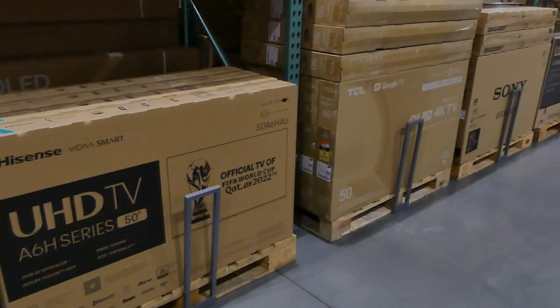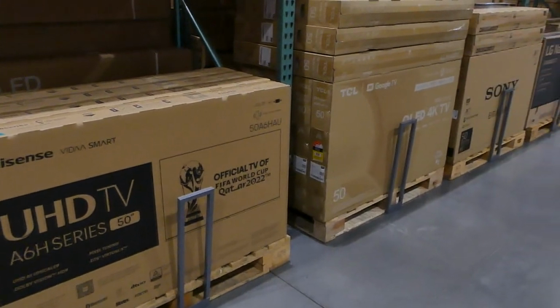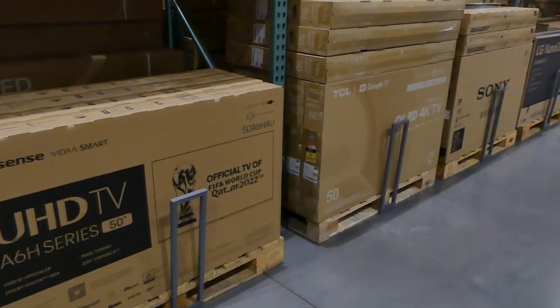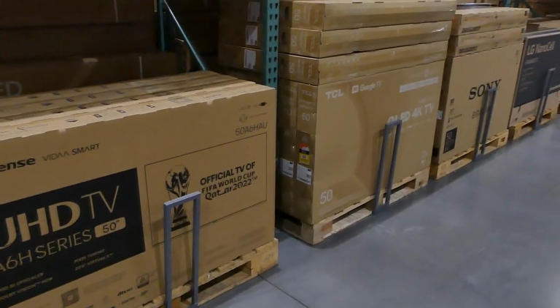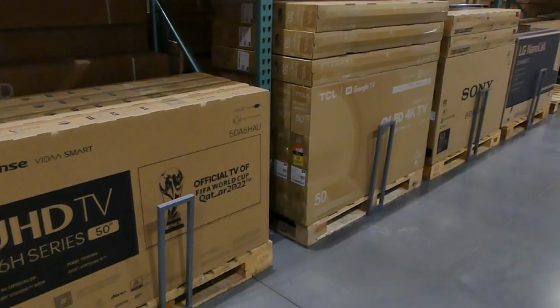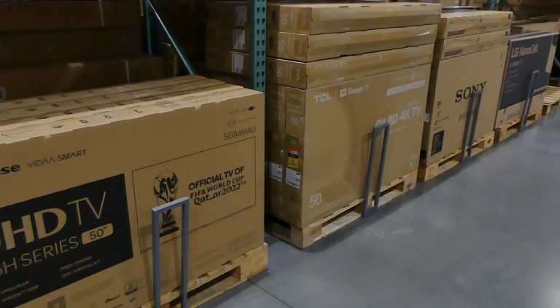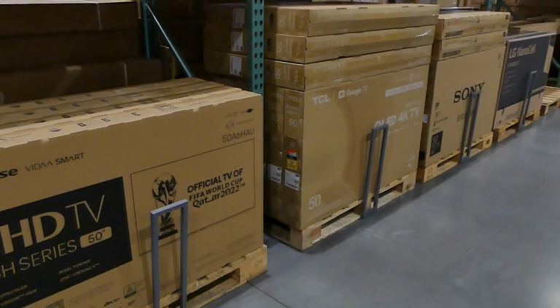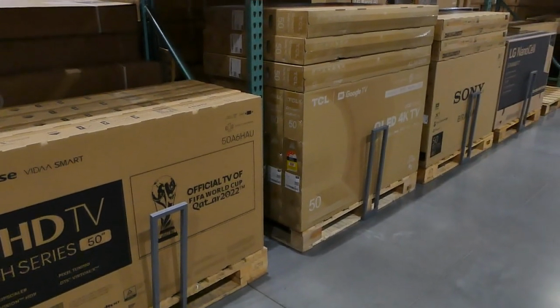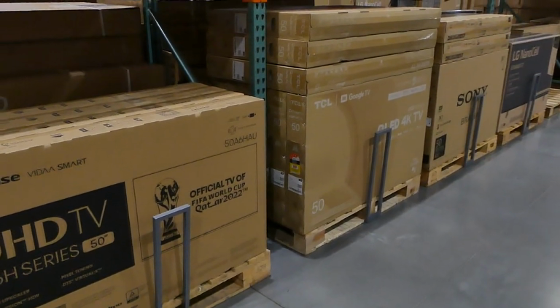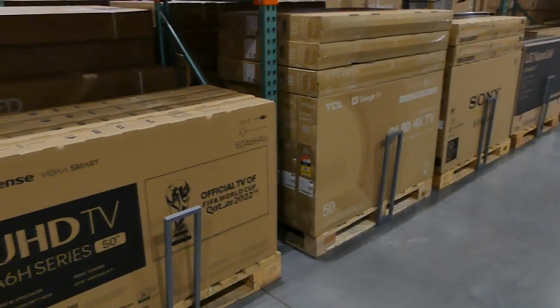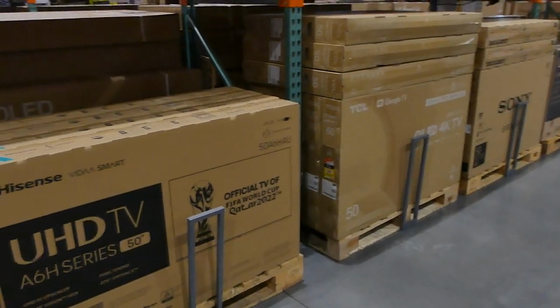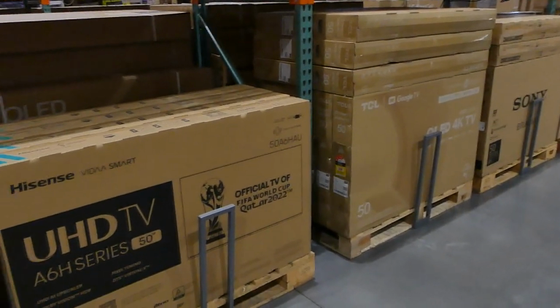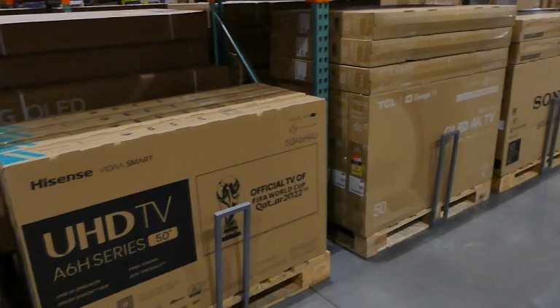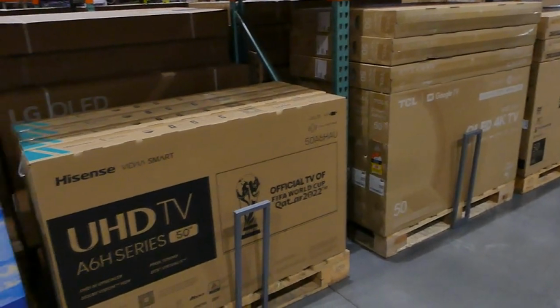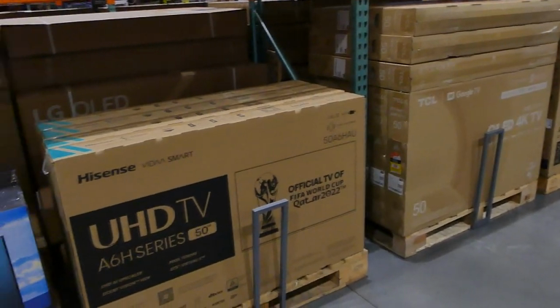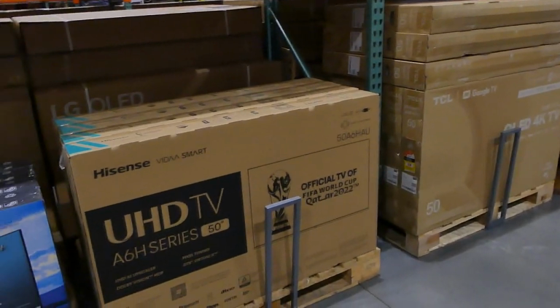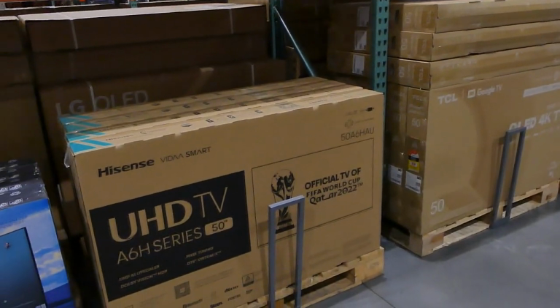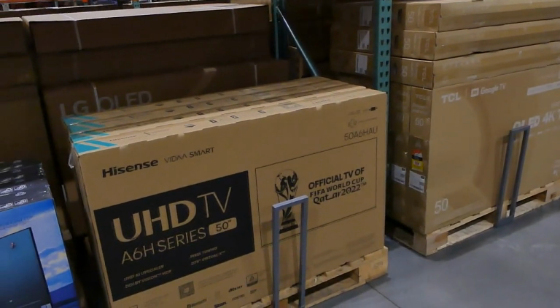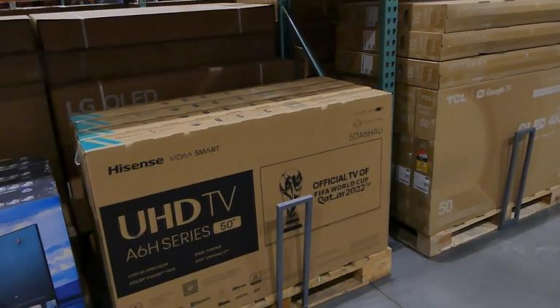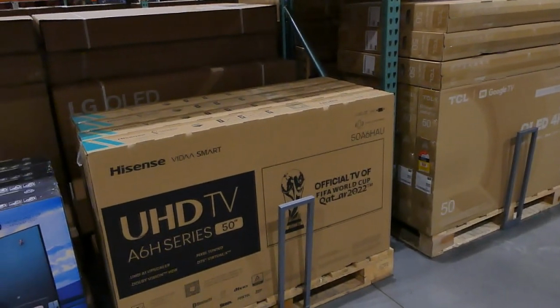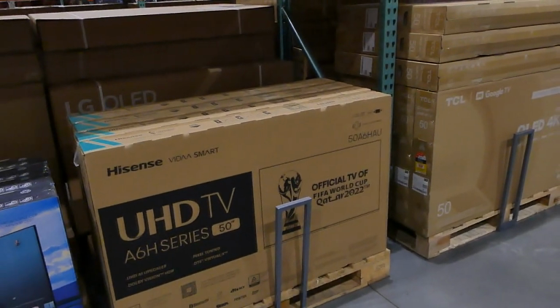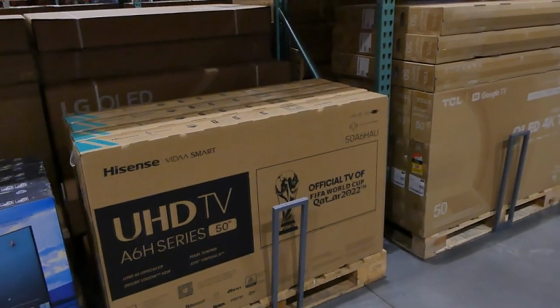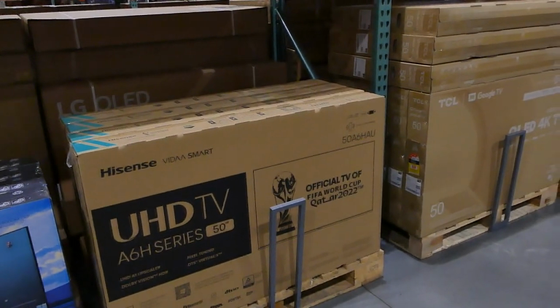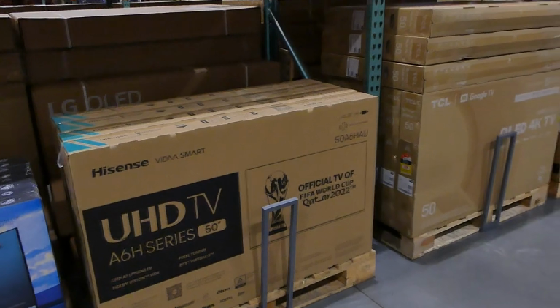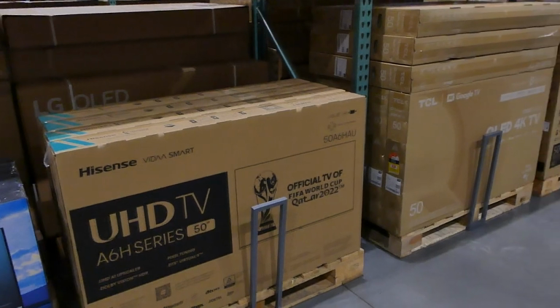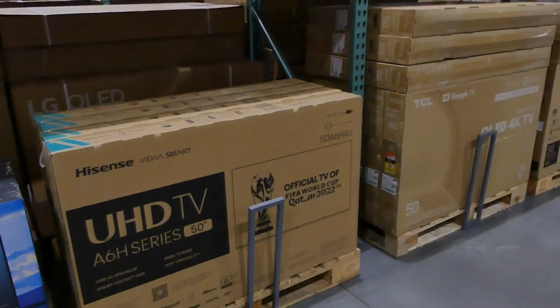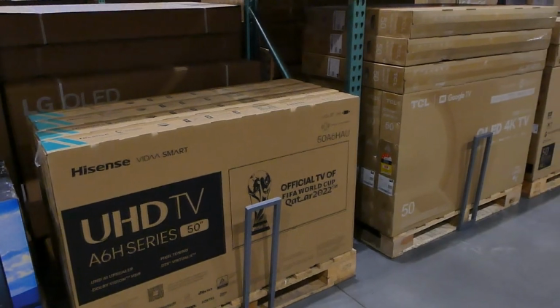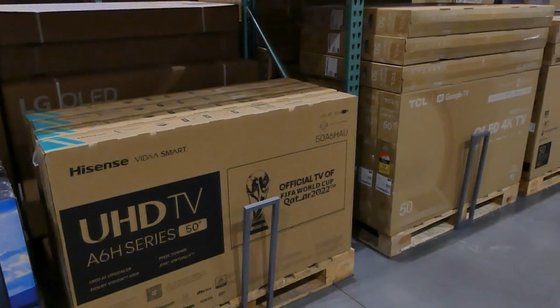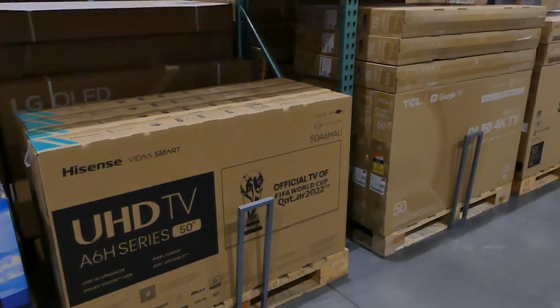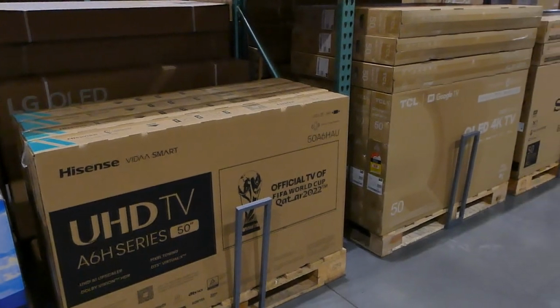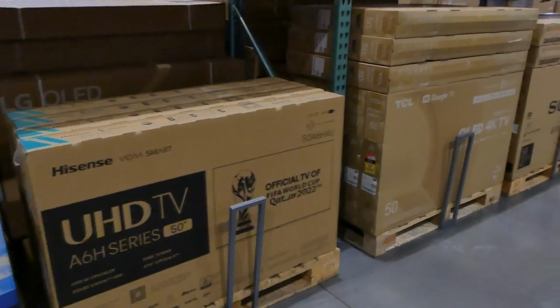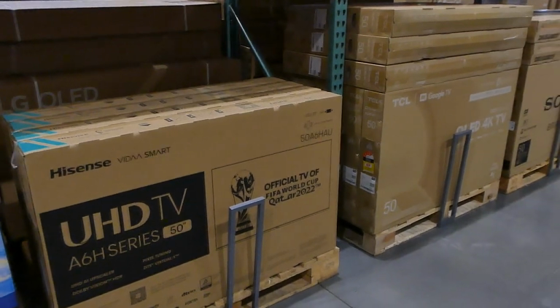Especially once the warehouse has been open into the new year, you'll get a lot of really good deals.